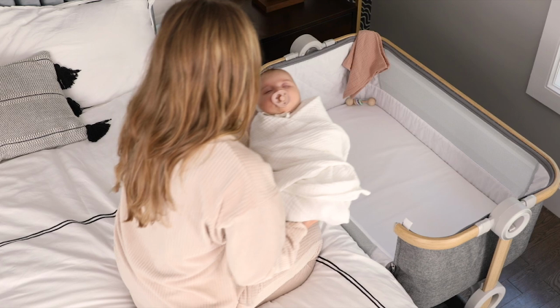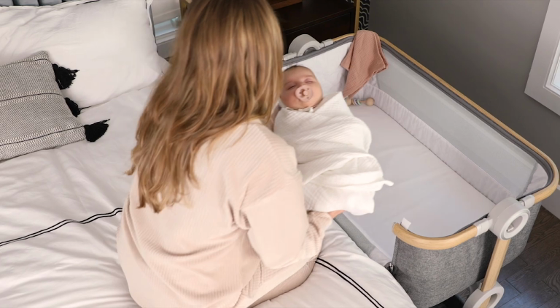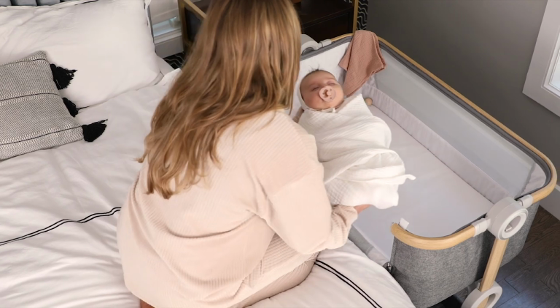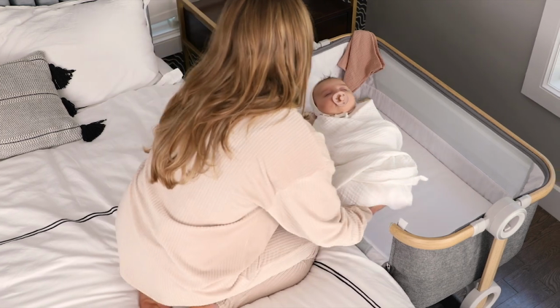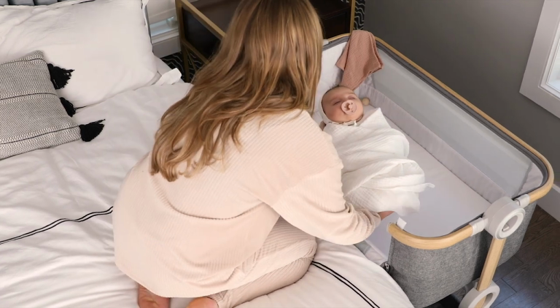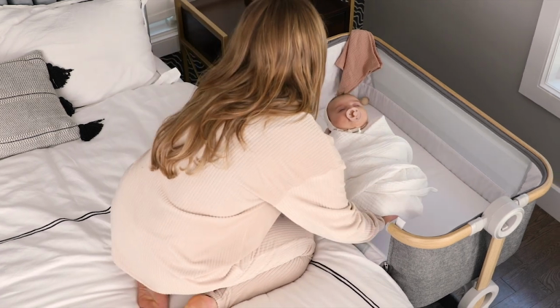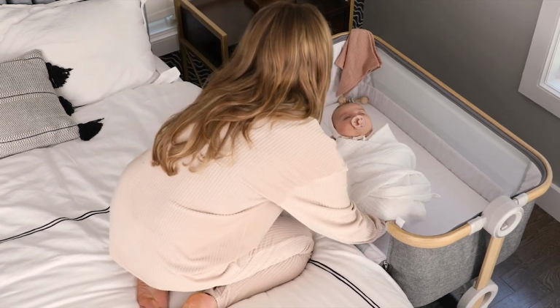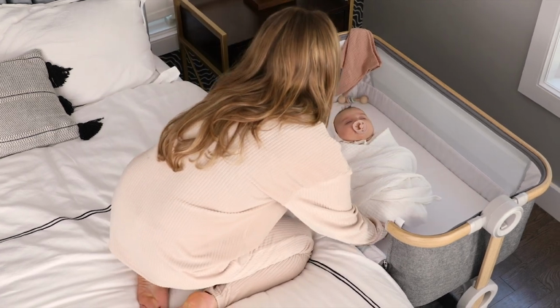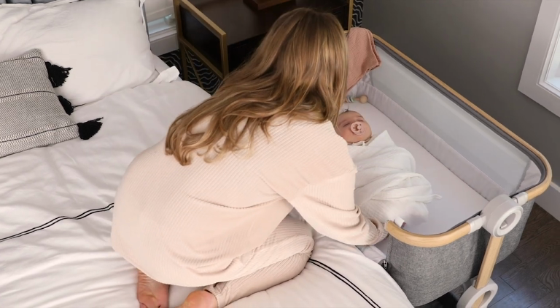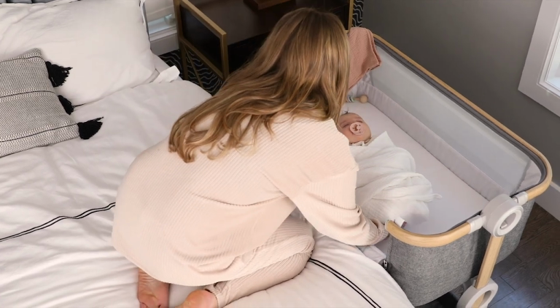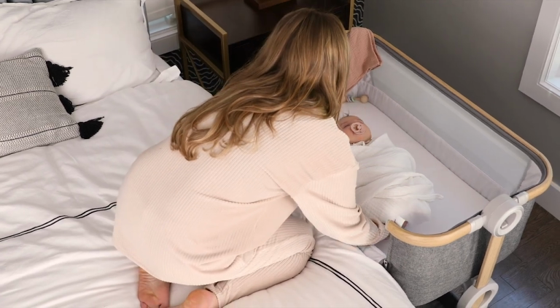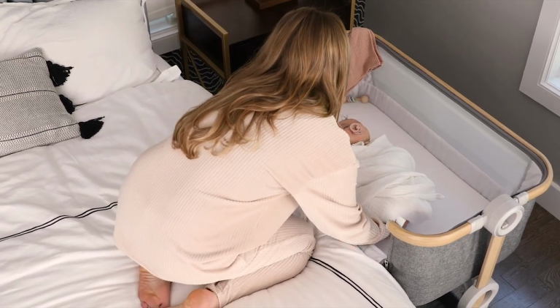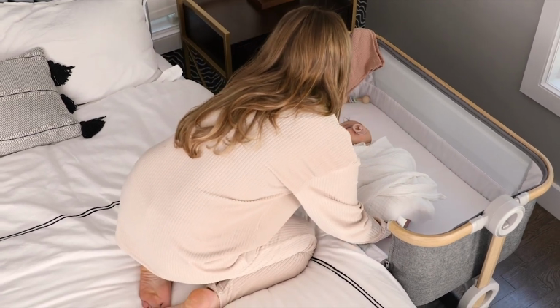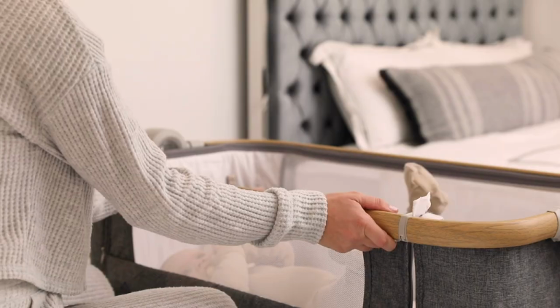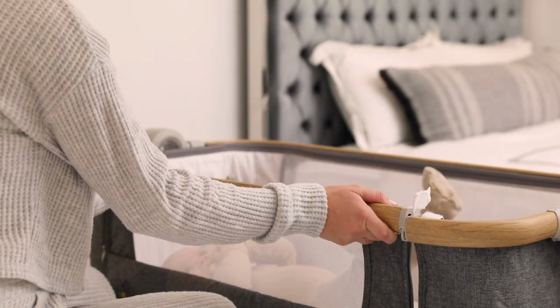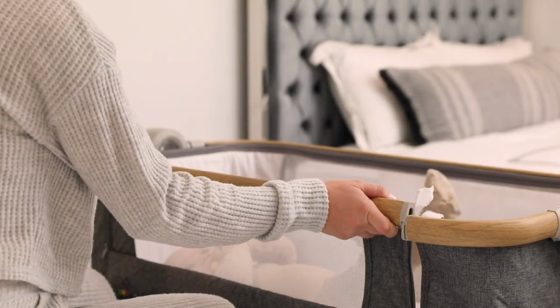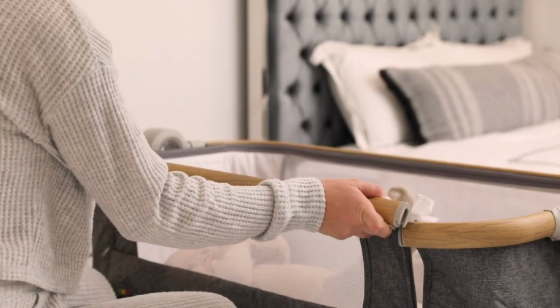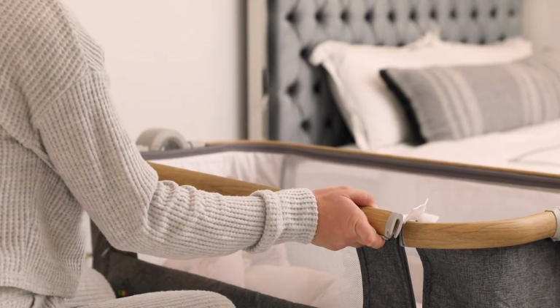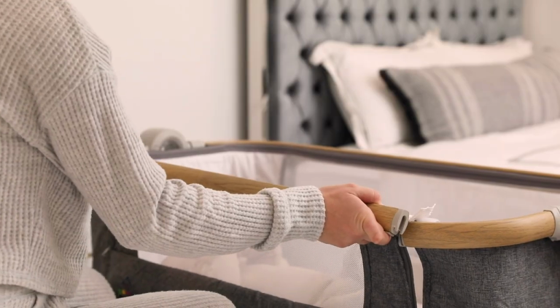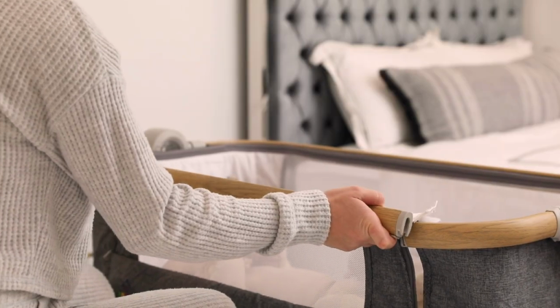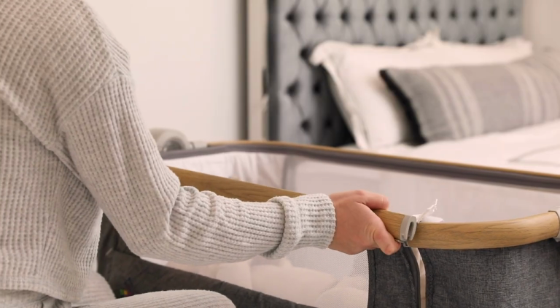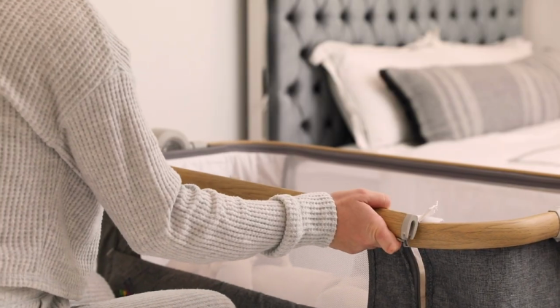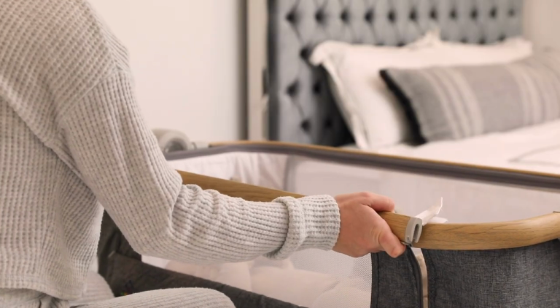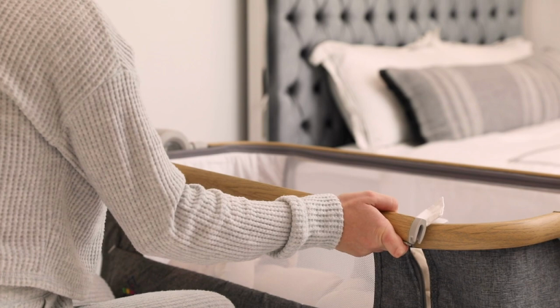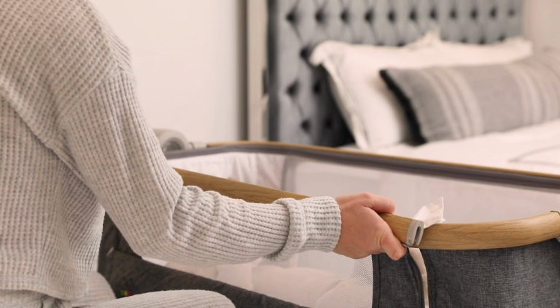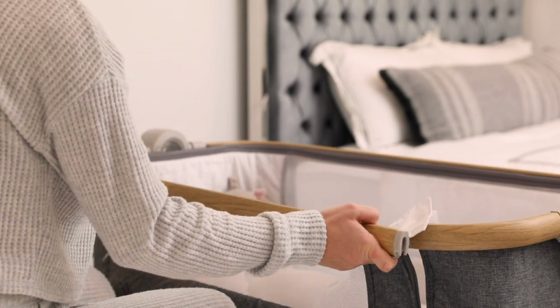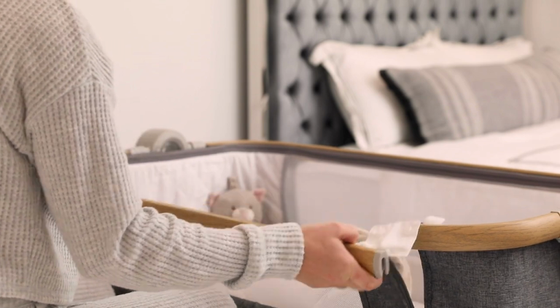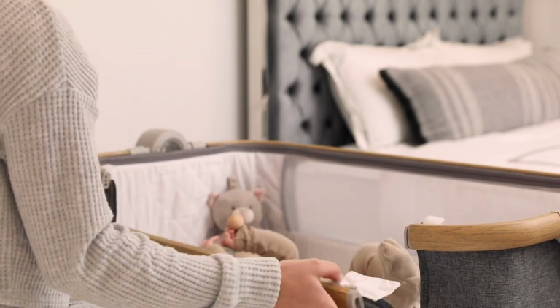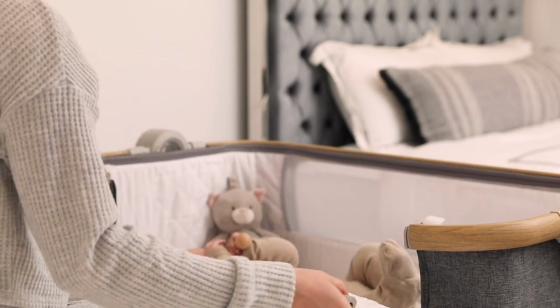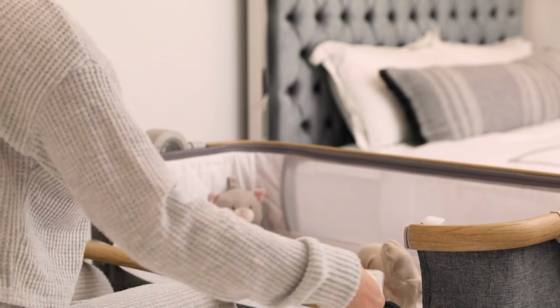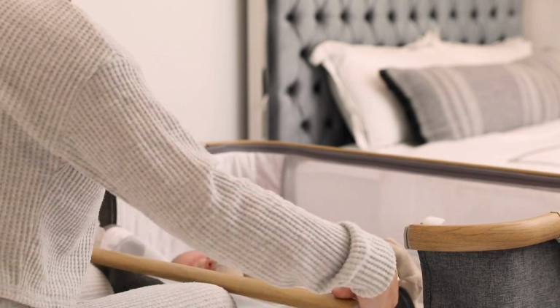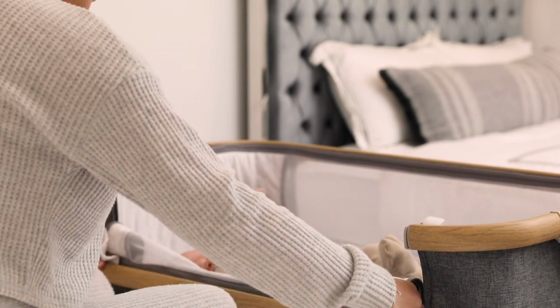To put the bassinet into bedside sleeper mode, pull the two levers. Lift and then lower the sidebar of the bassinet.